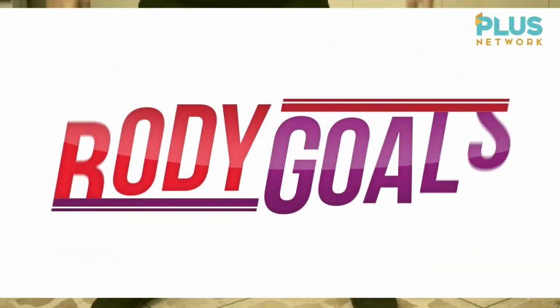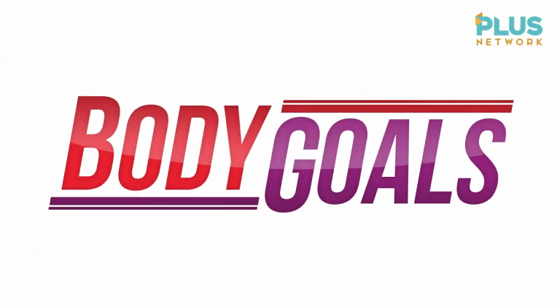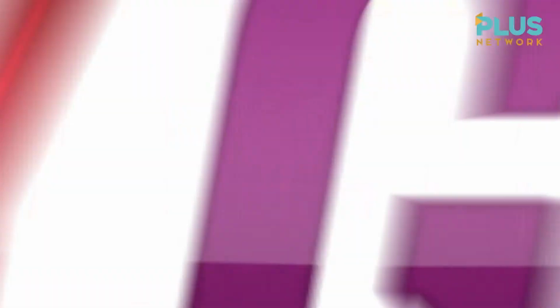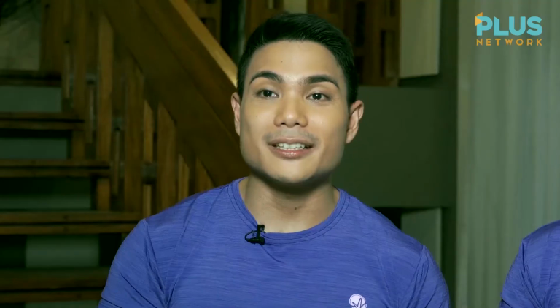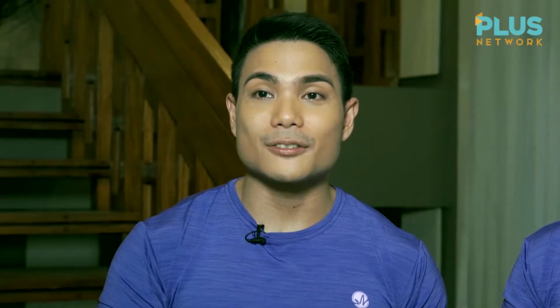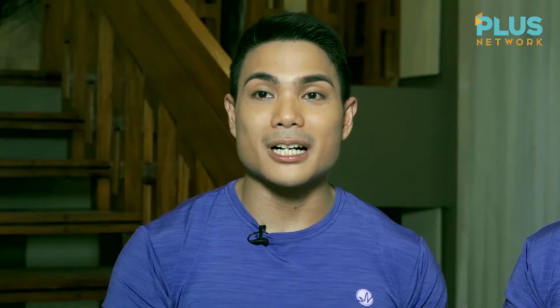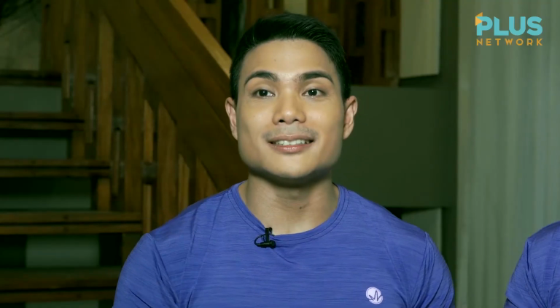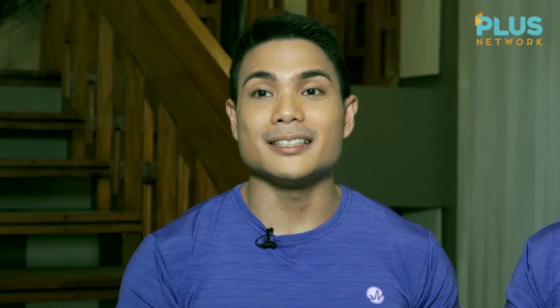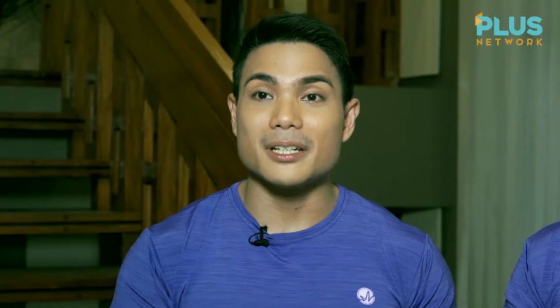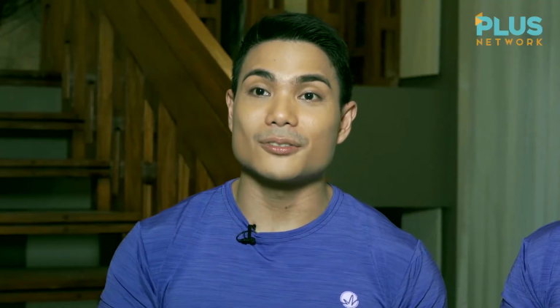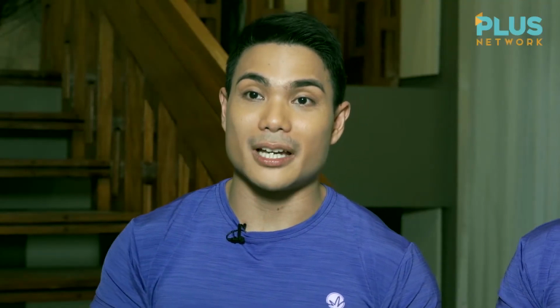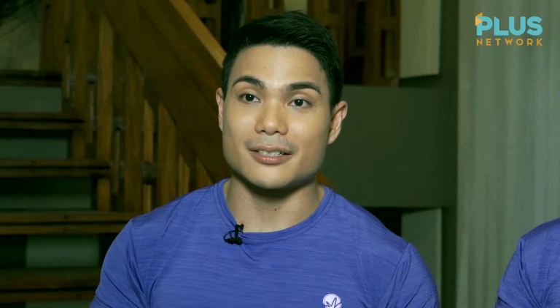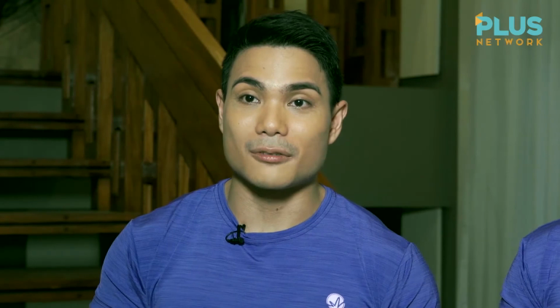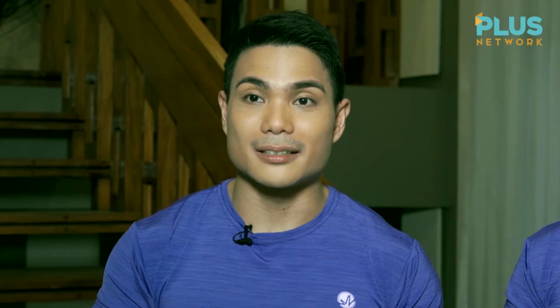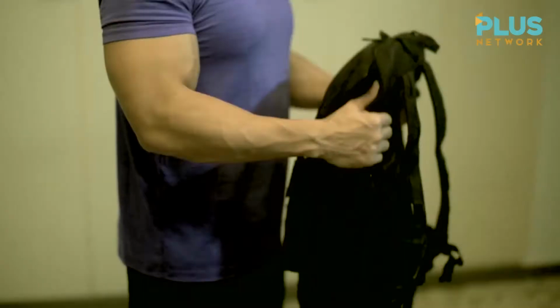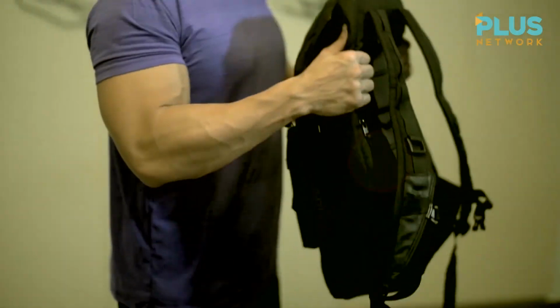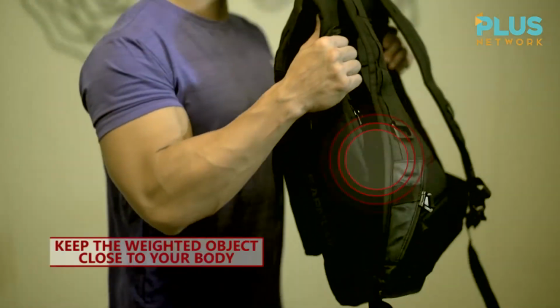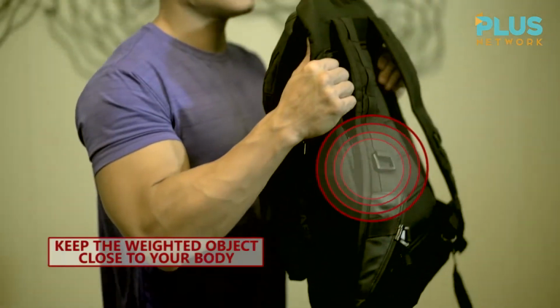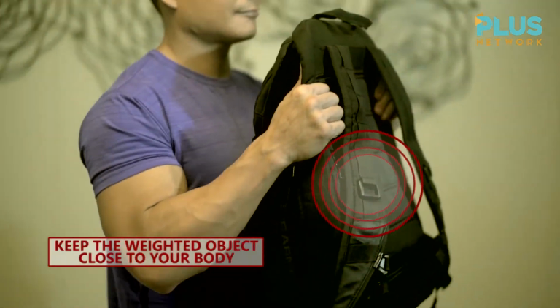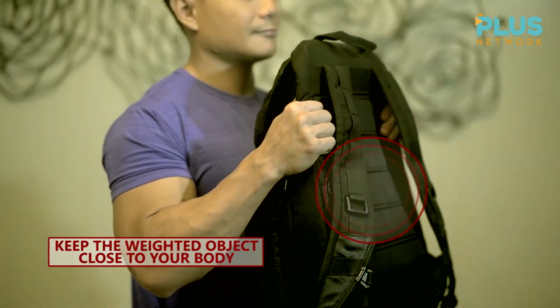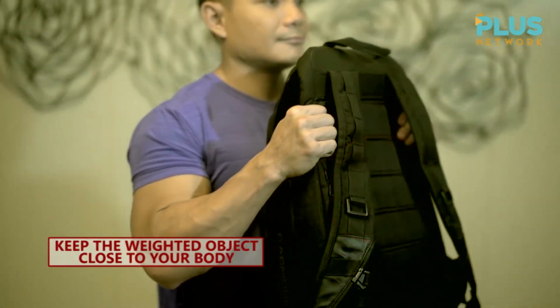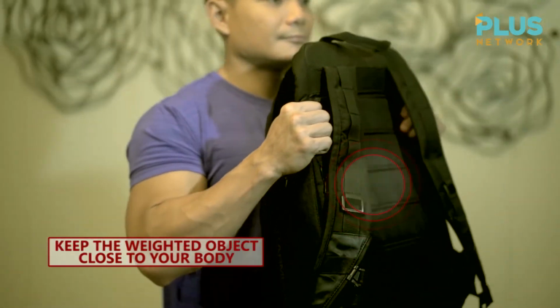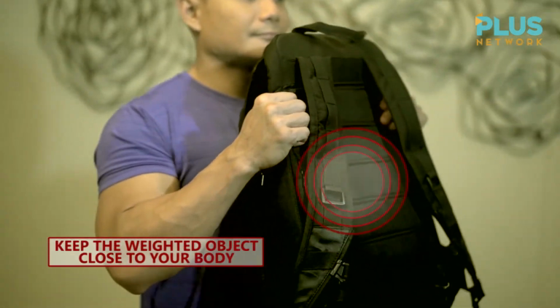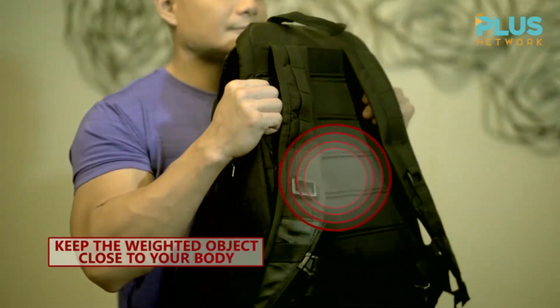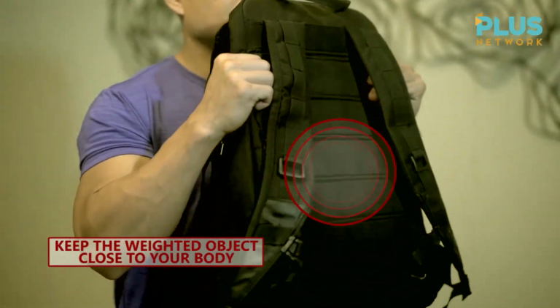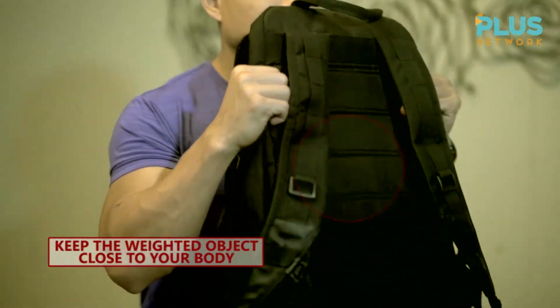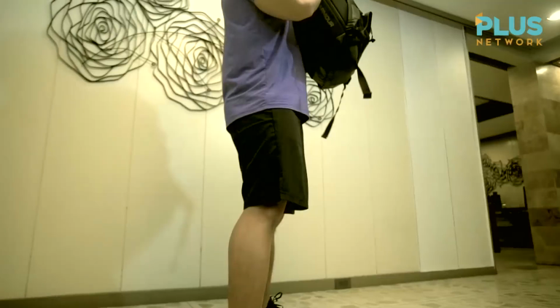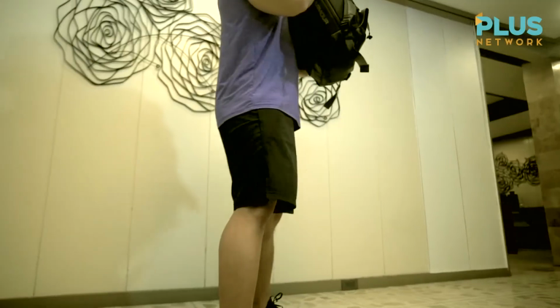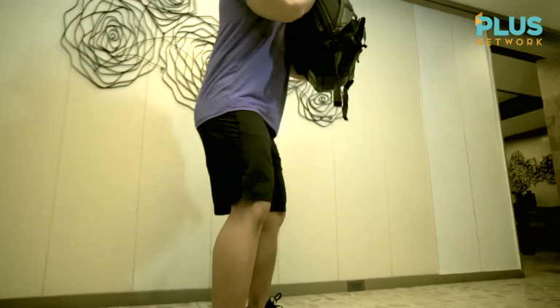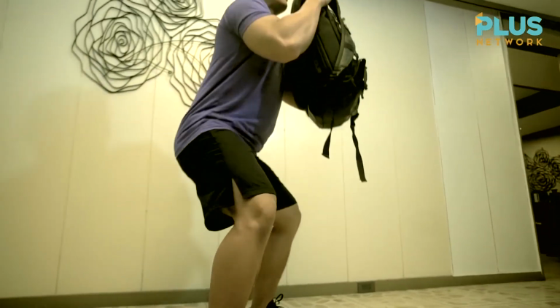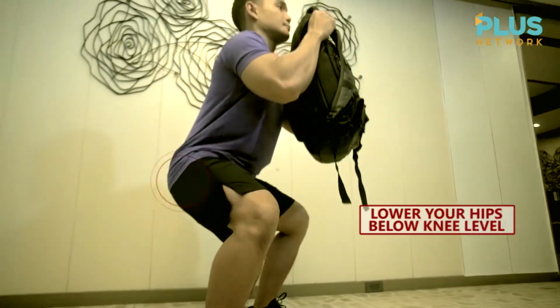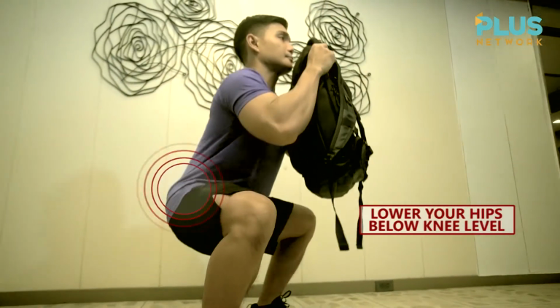For the weighted squat, it is similar to the air squat. You can wear a backpack or carry any load any way you want.